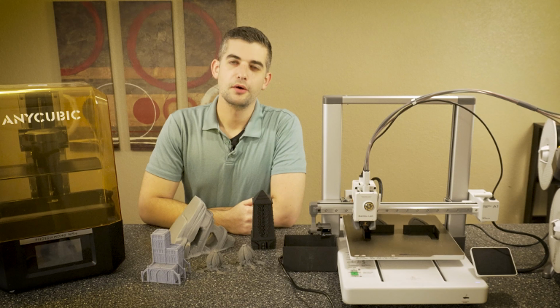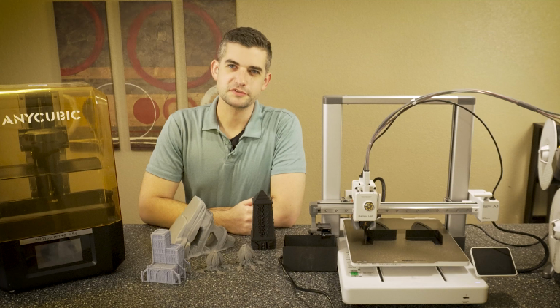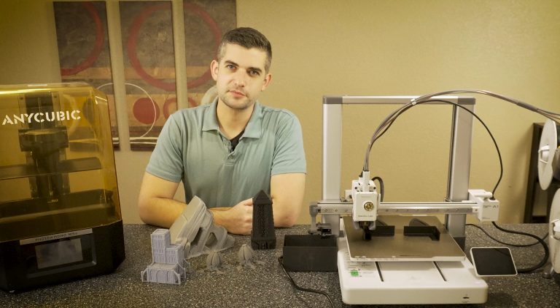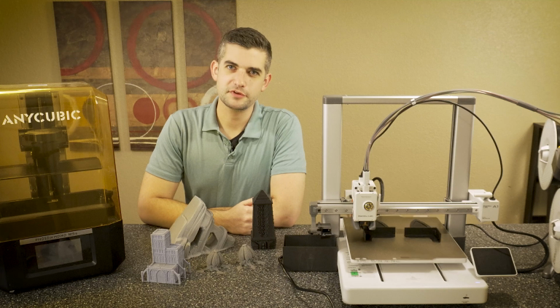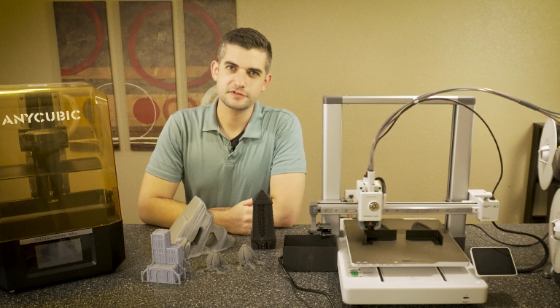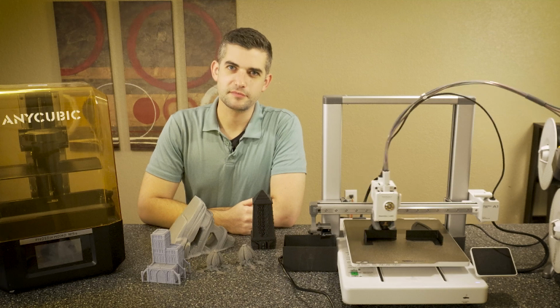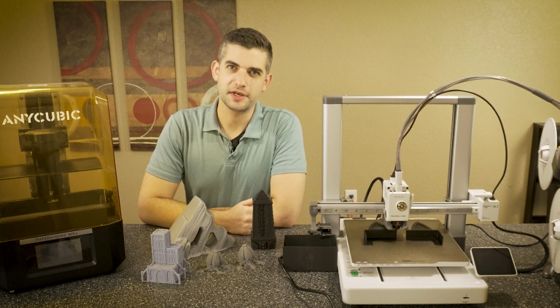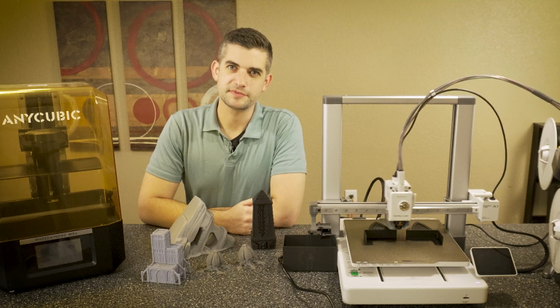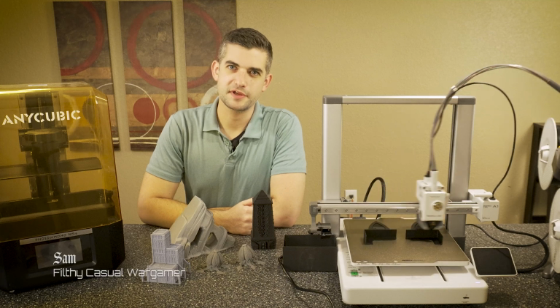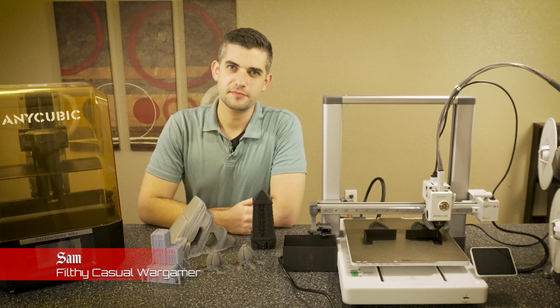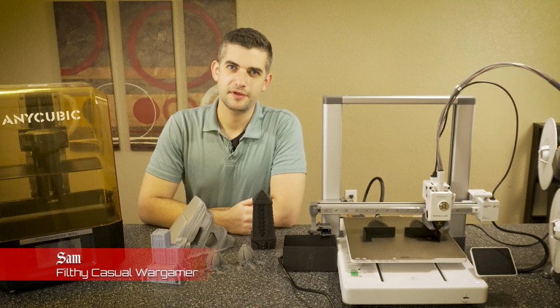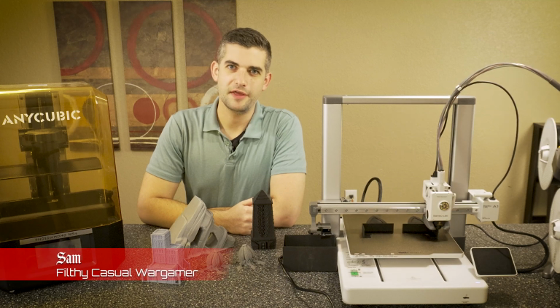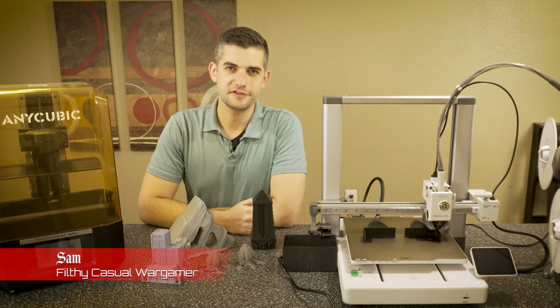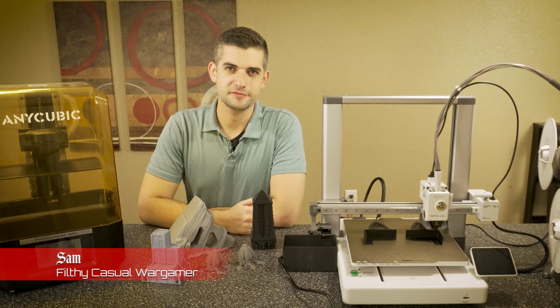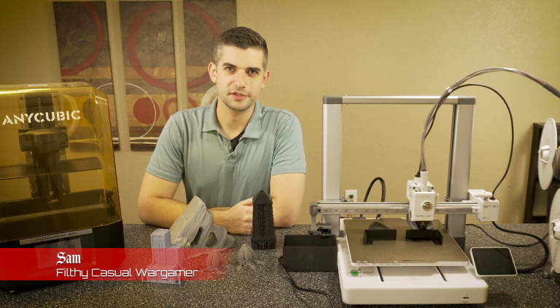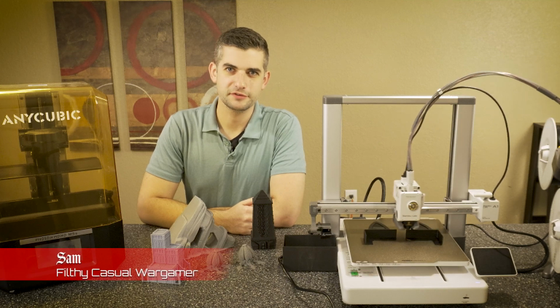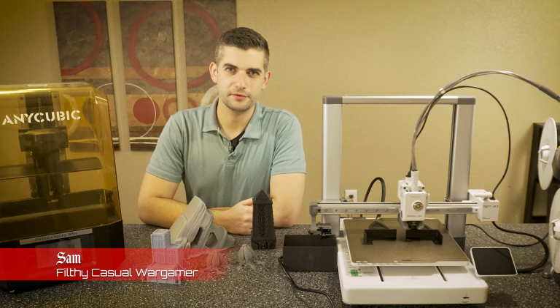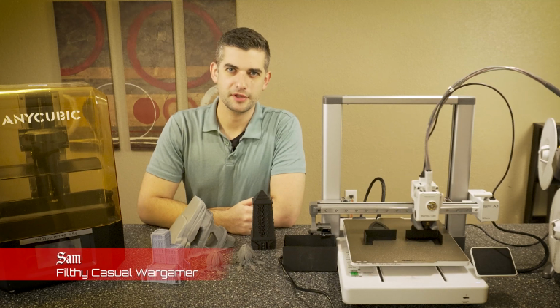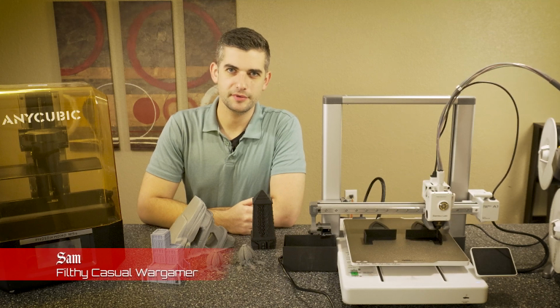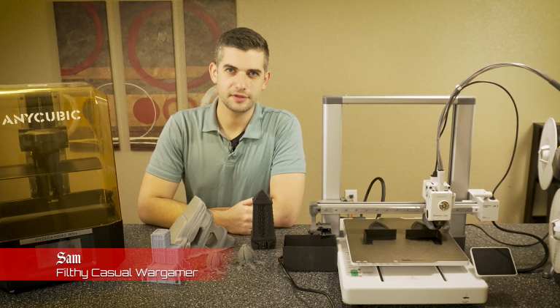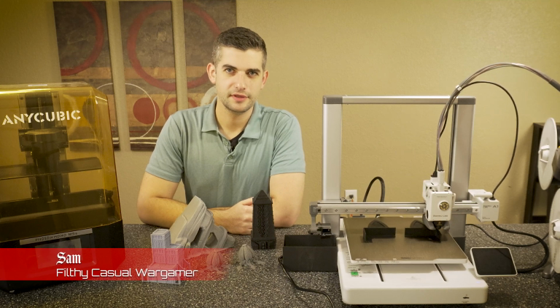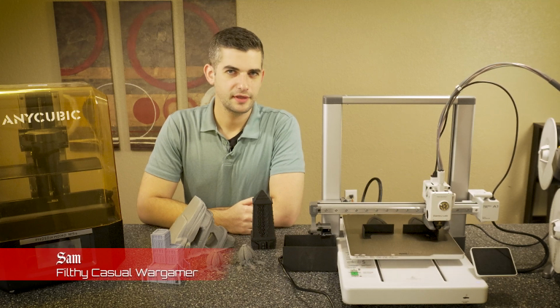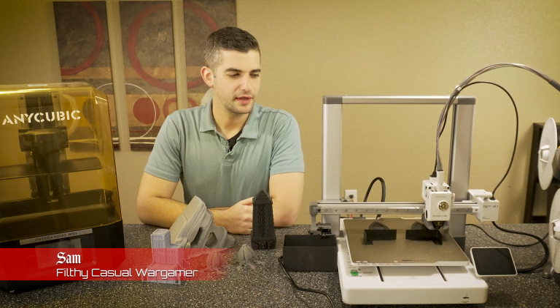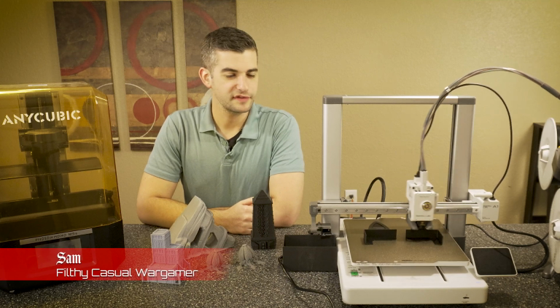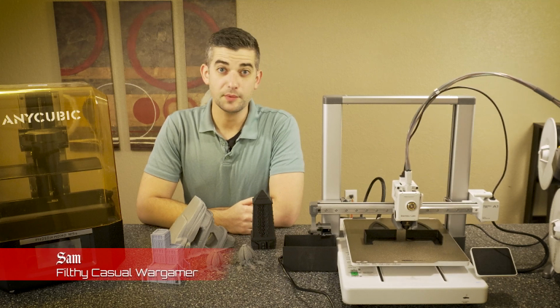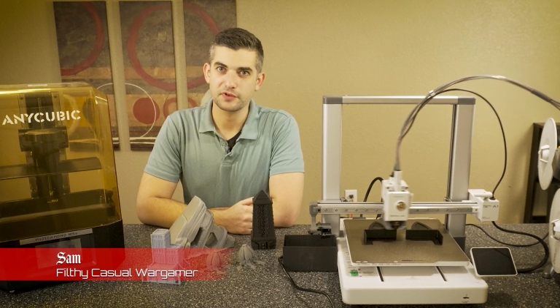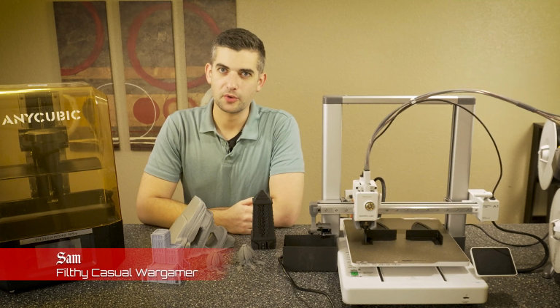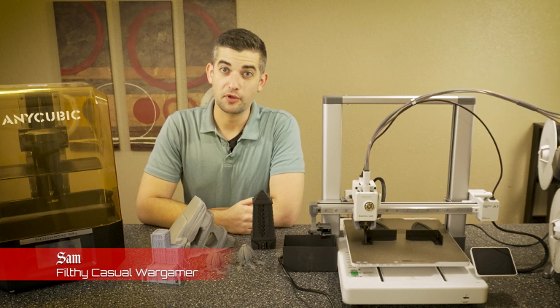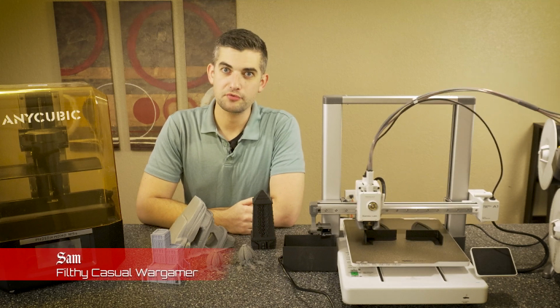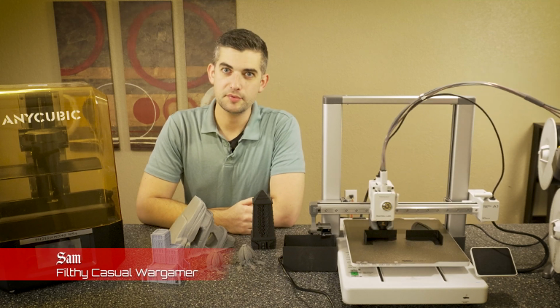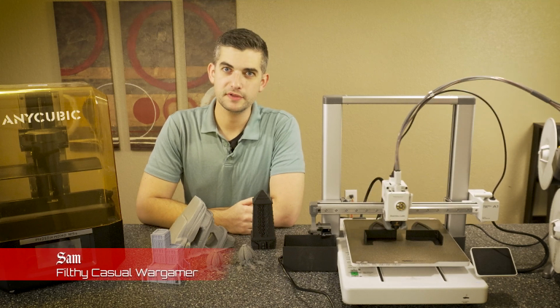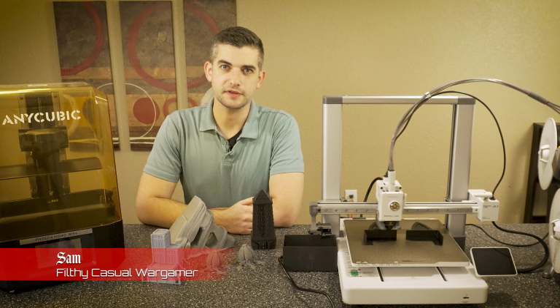What's up nerds? My name's Sam, and this is Big Nerds Wargaming, and today we're talking about 3D printing.